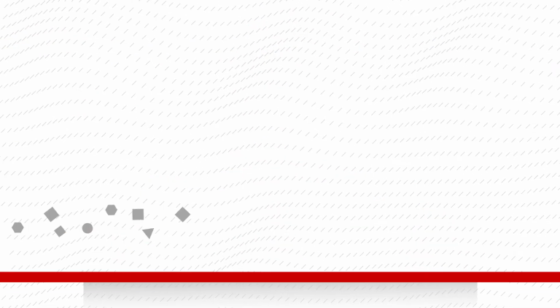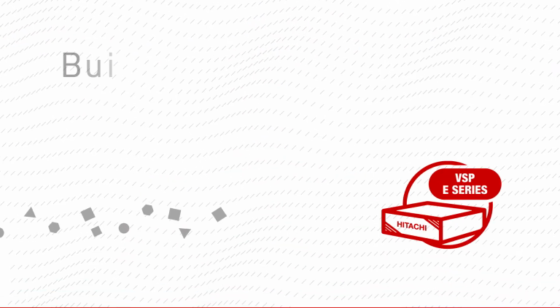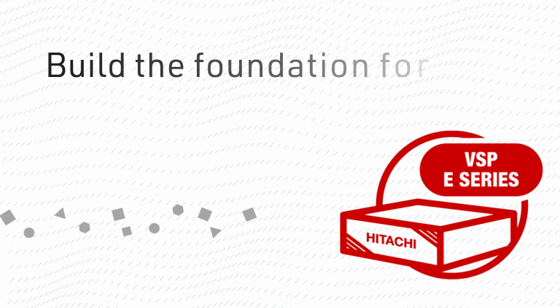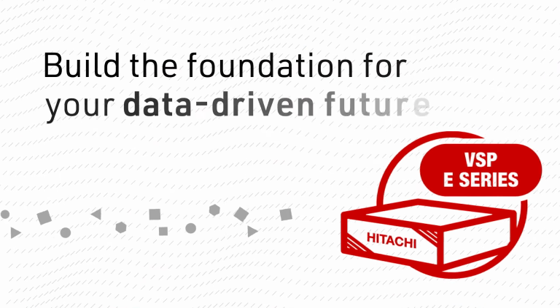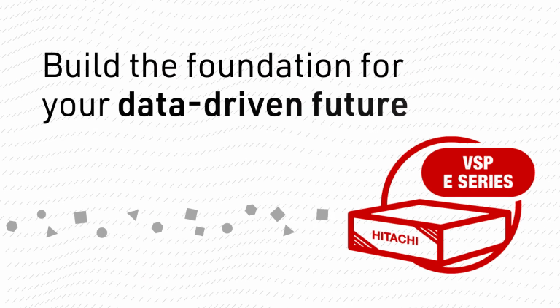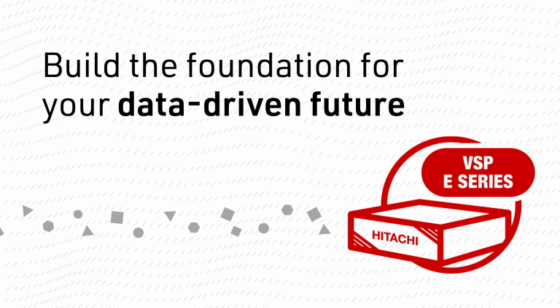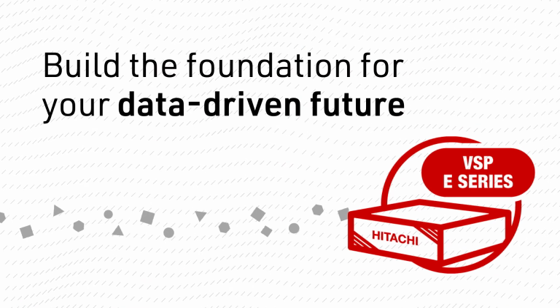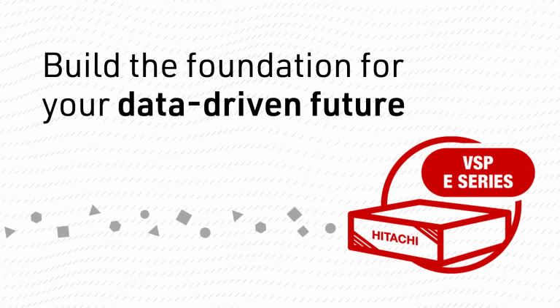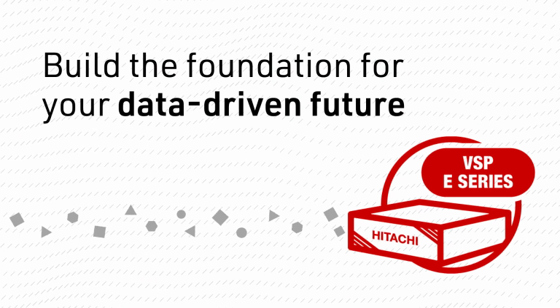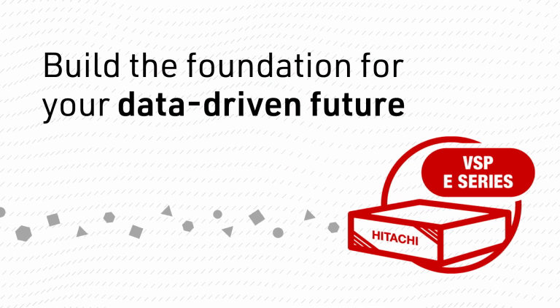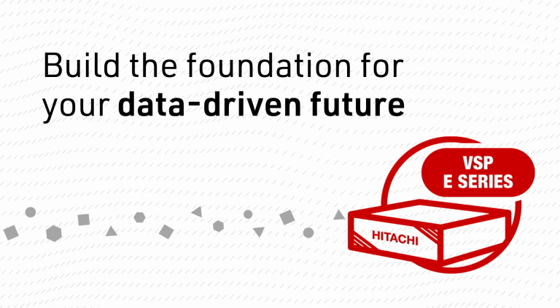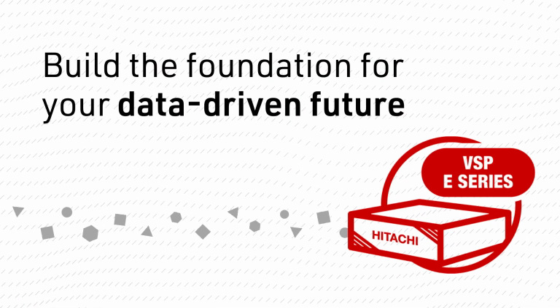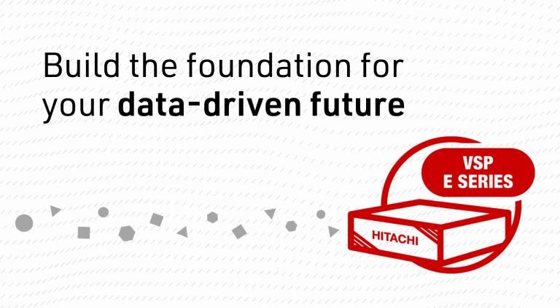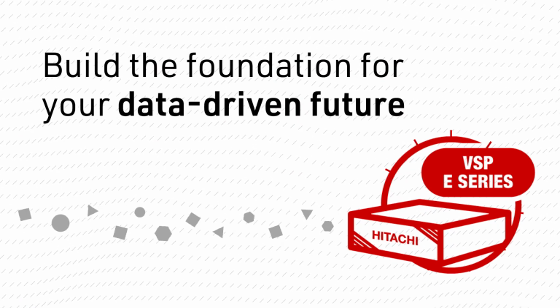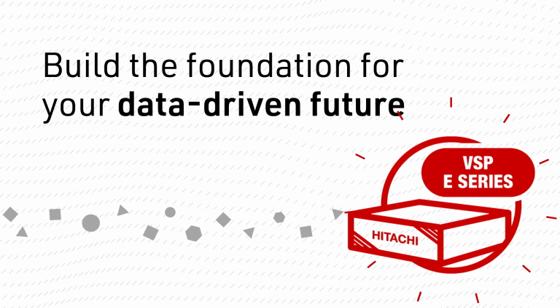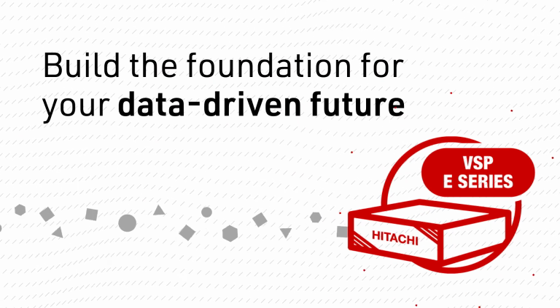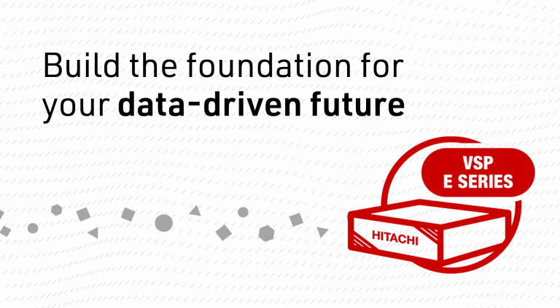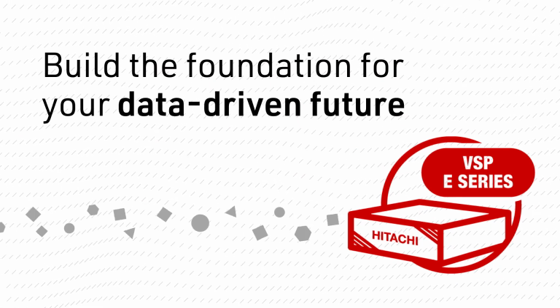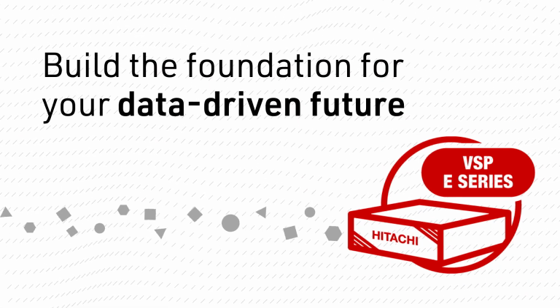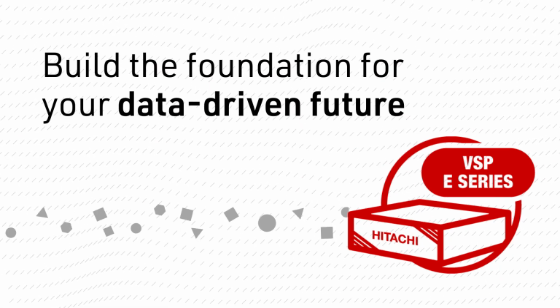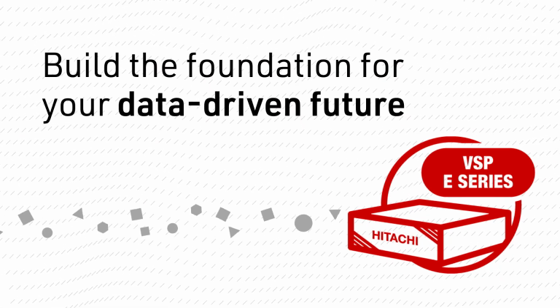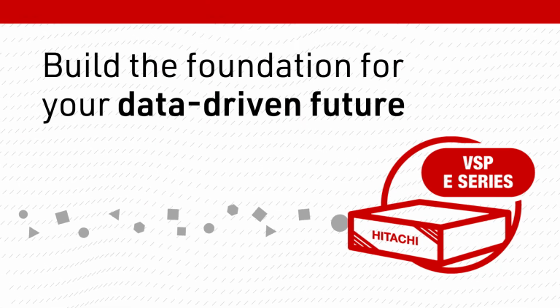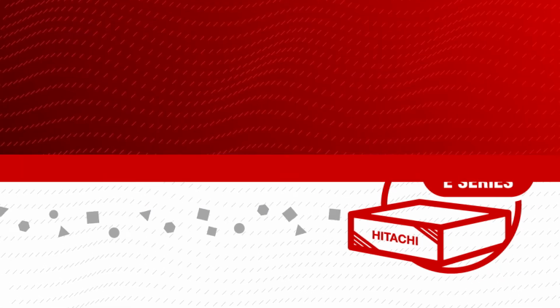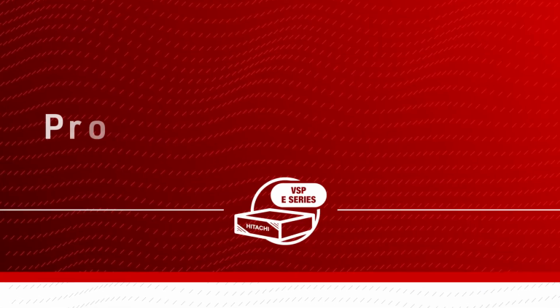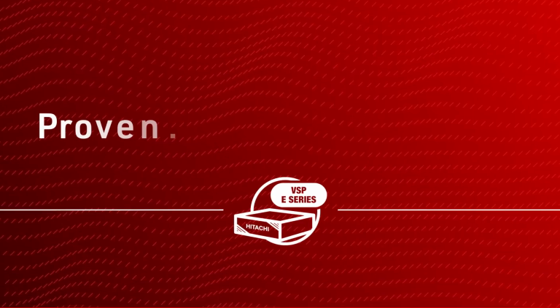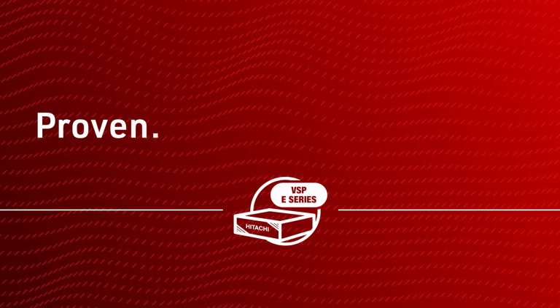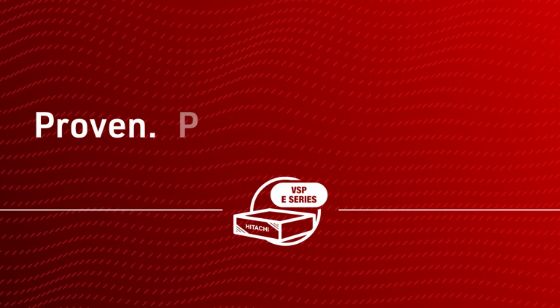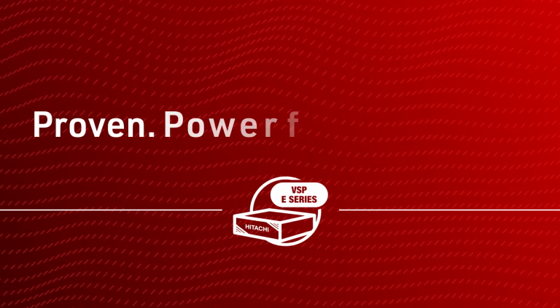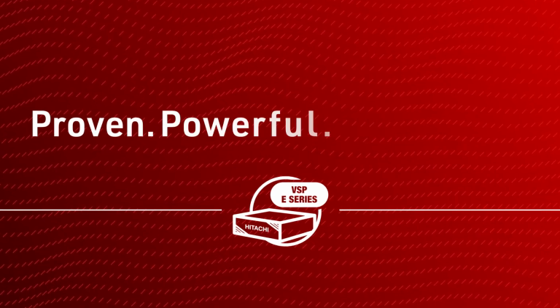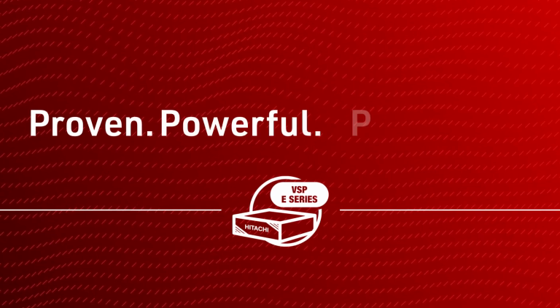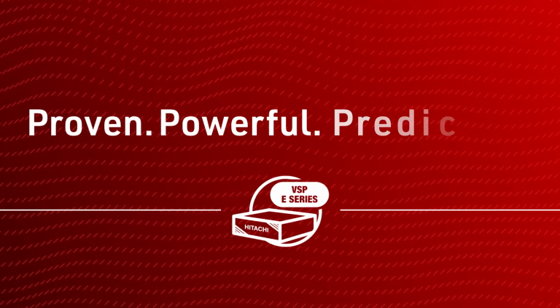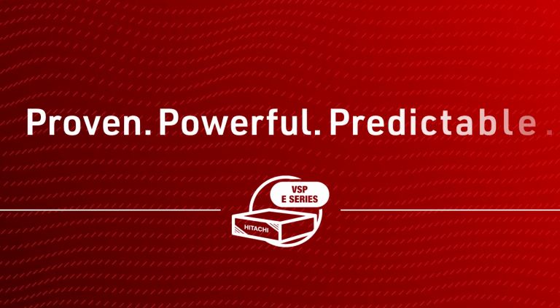Build the foundation for your data-driven future with the VSP e-Series. Proven. Powerful. Predictable.